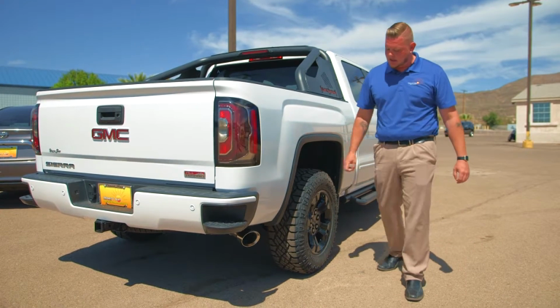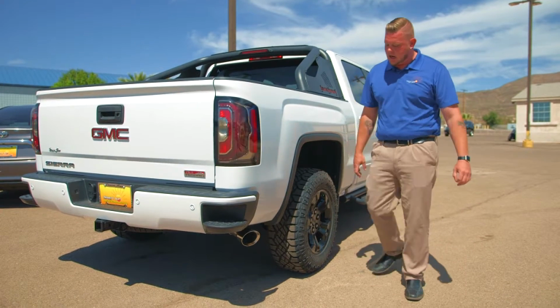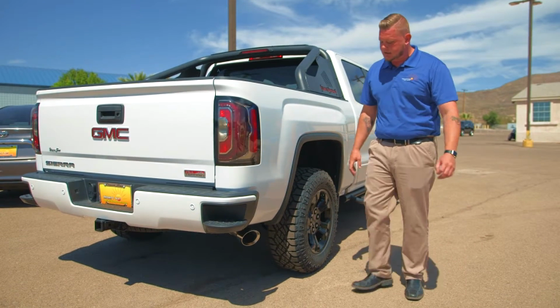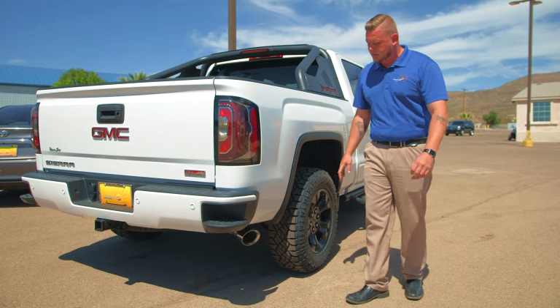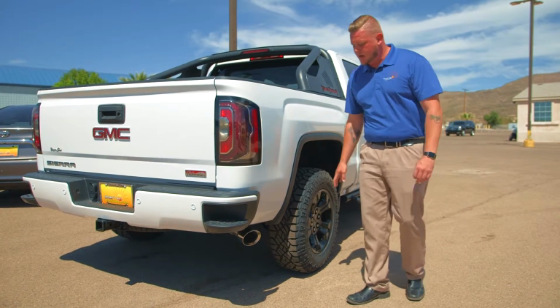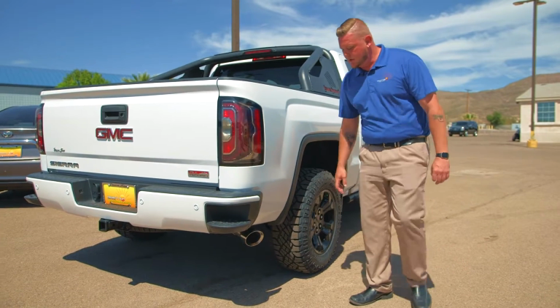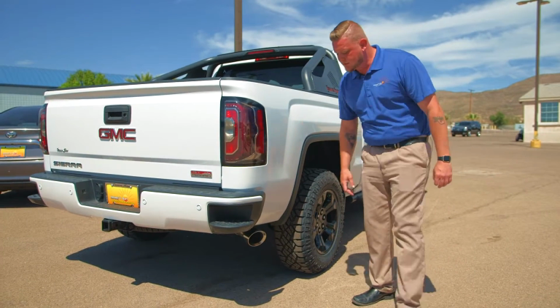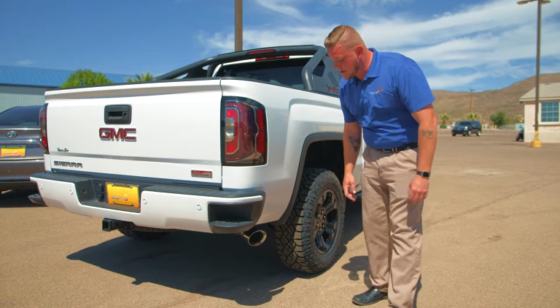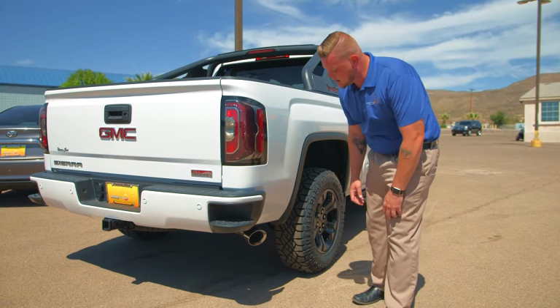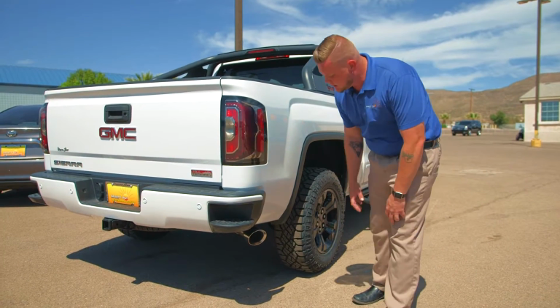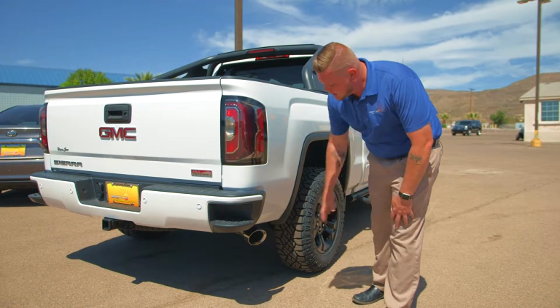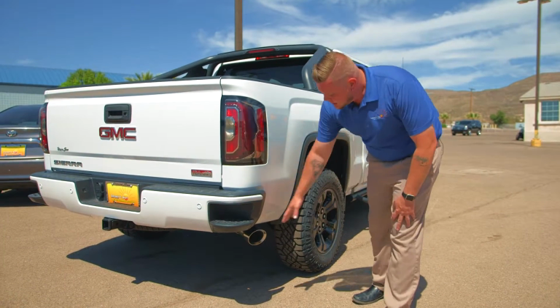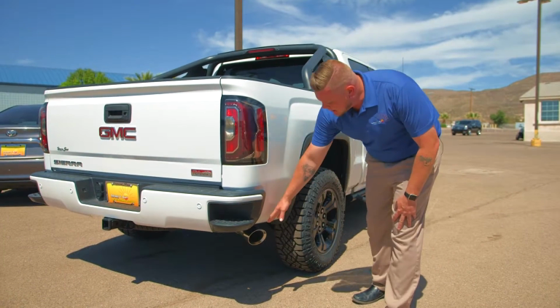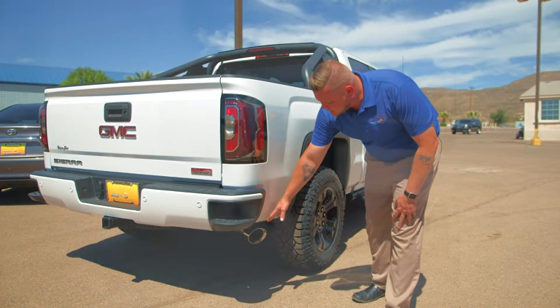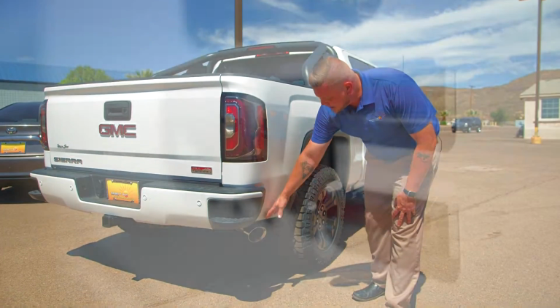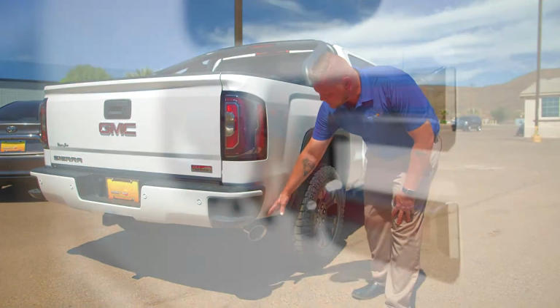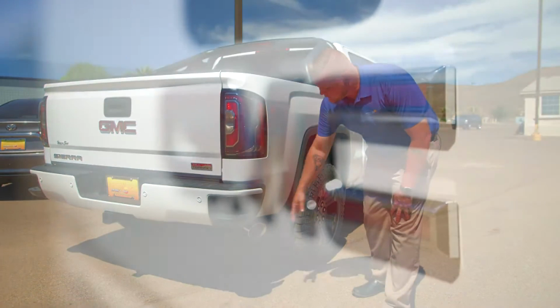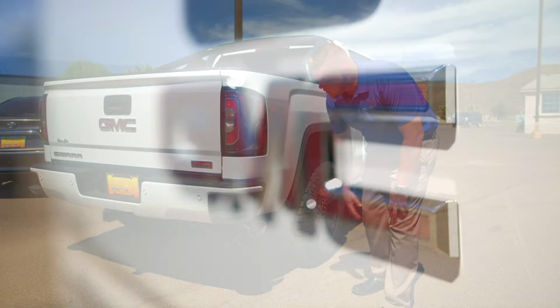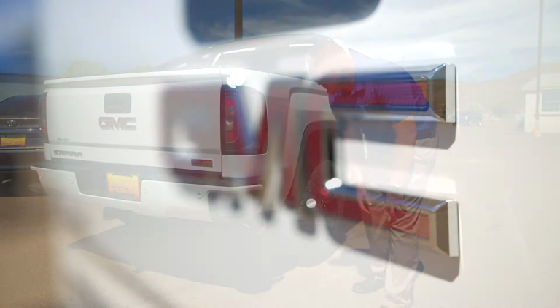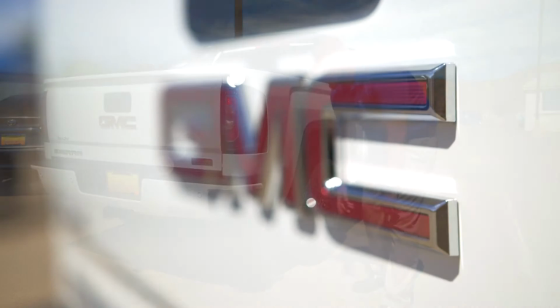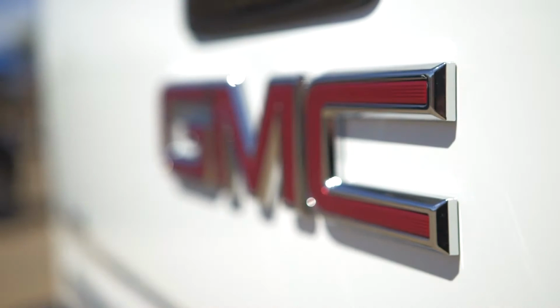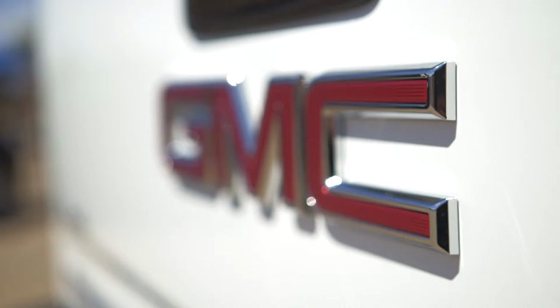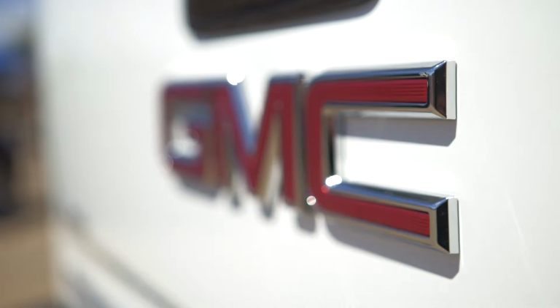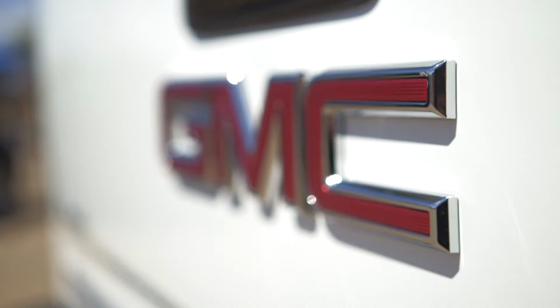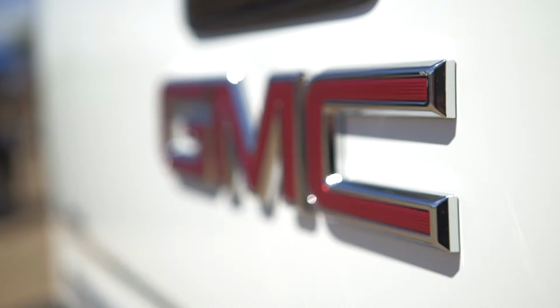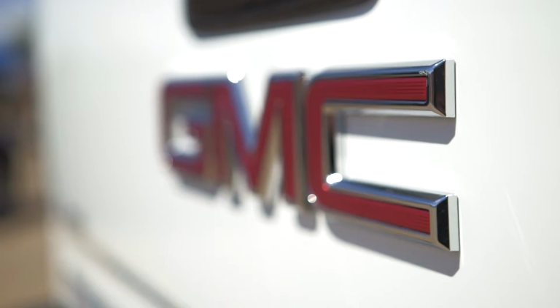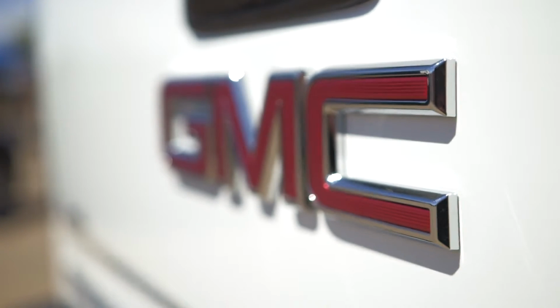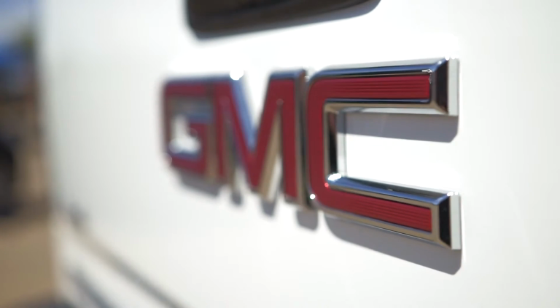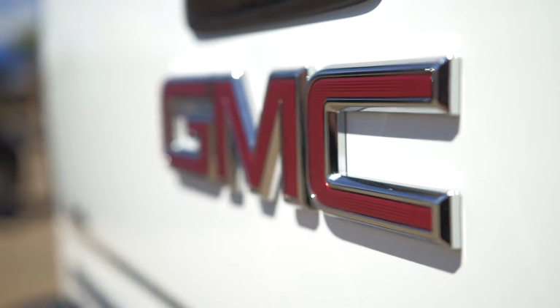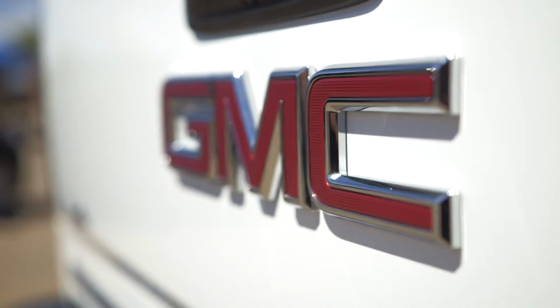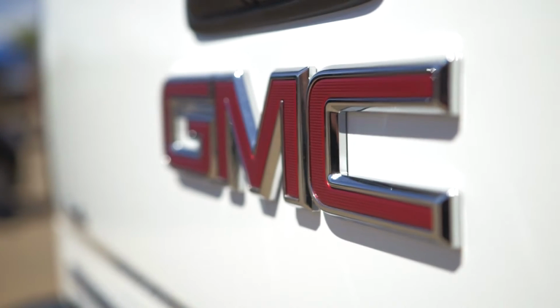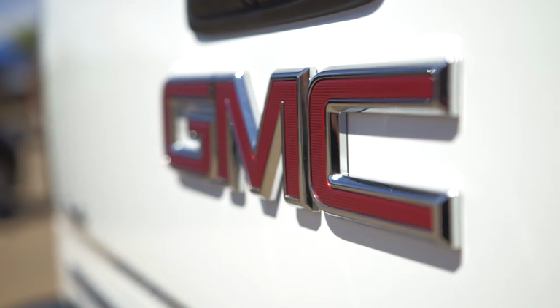You got the awesome black rims right here and attractive chrome exhaust — very nice look right there.